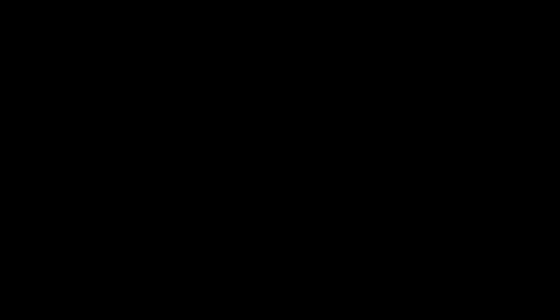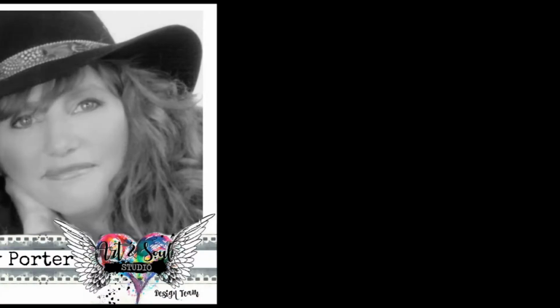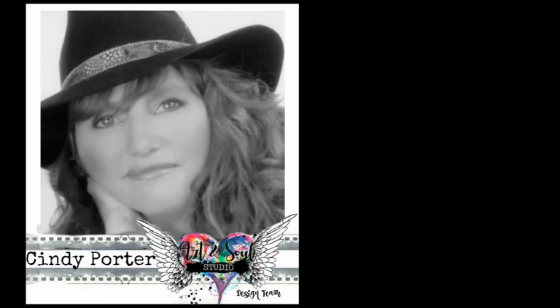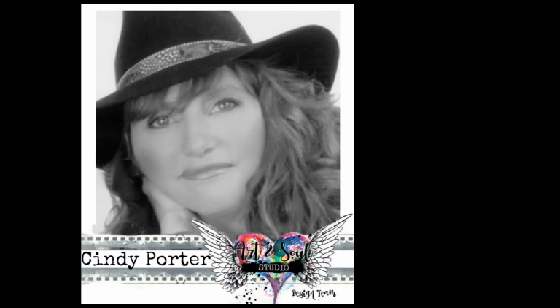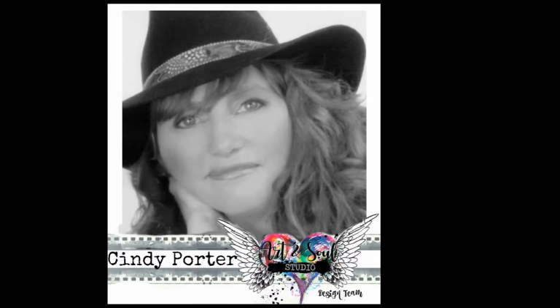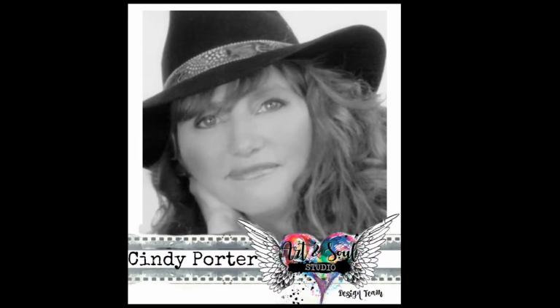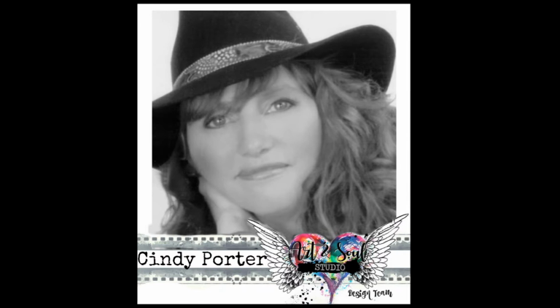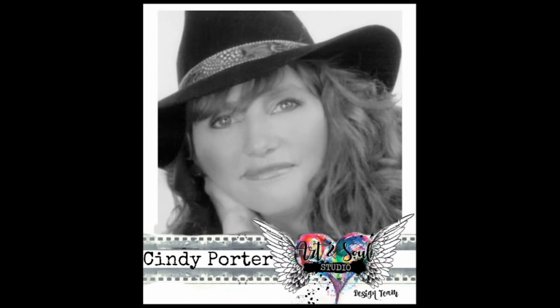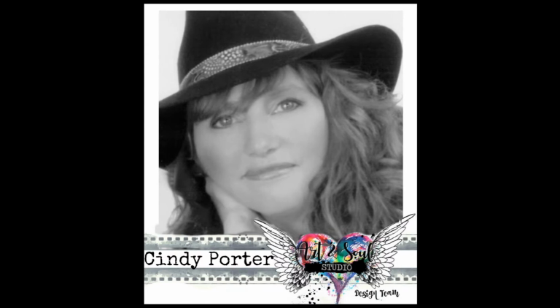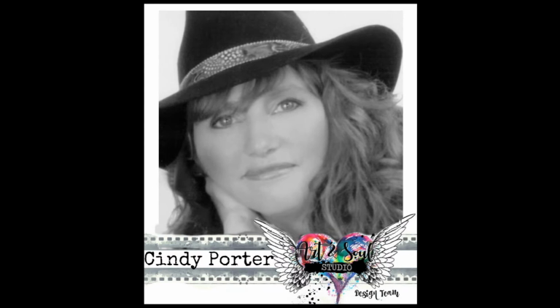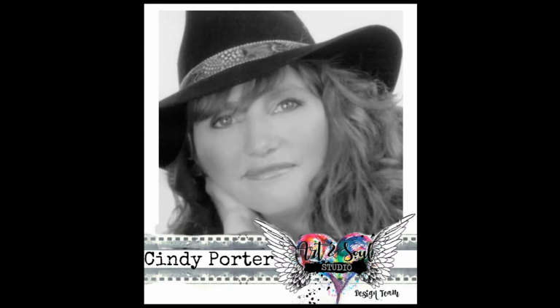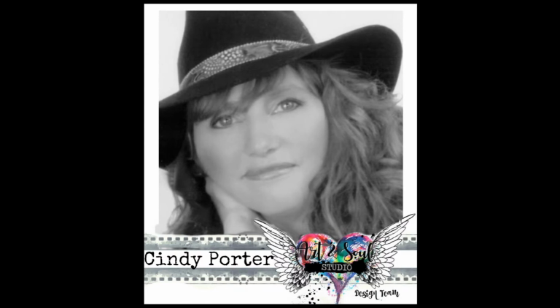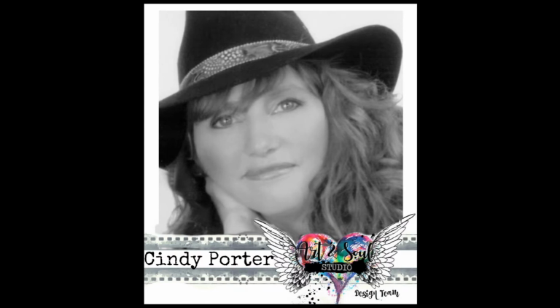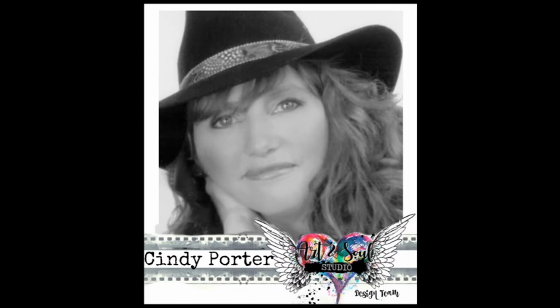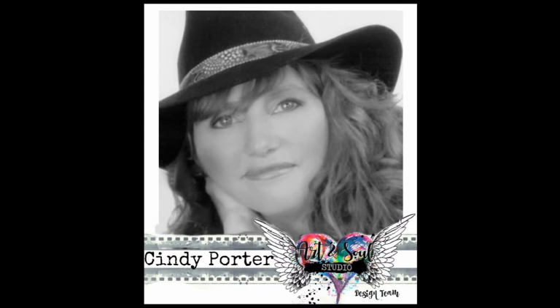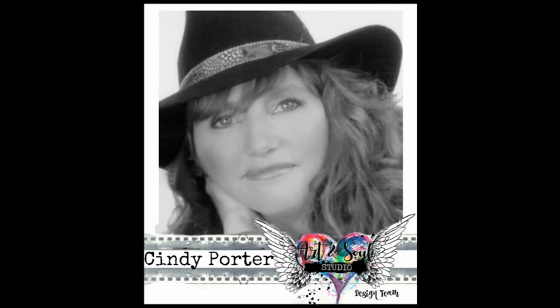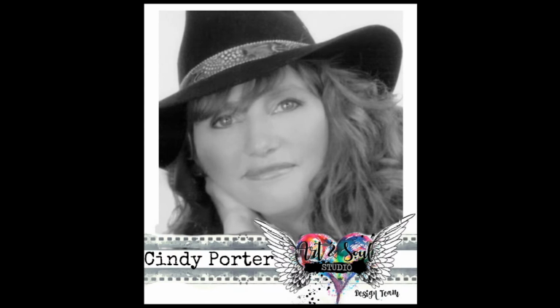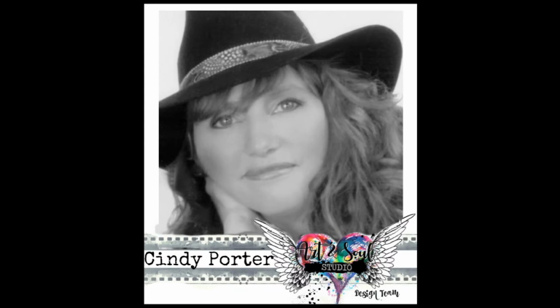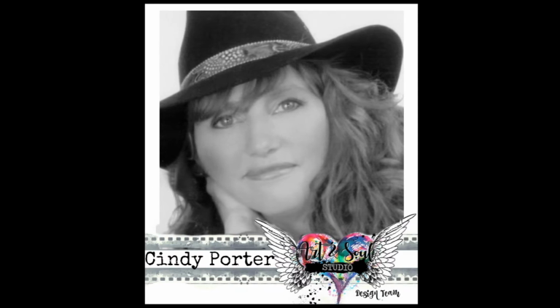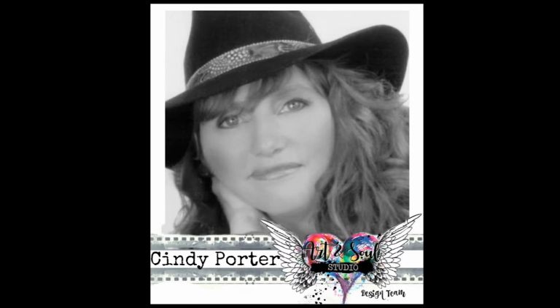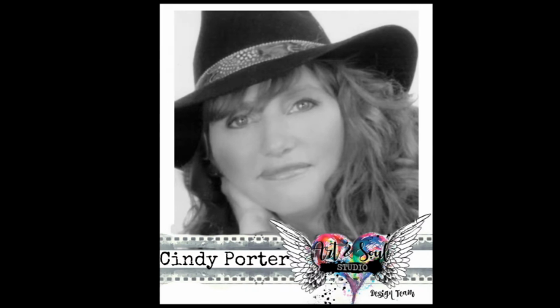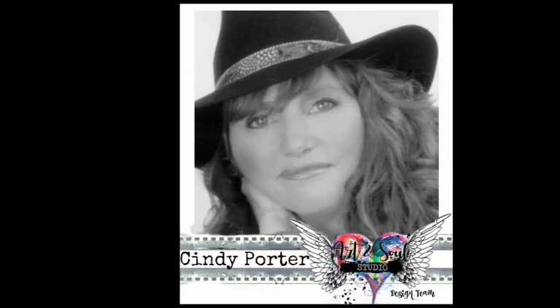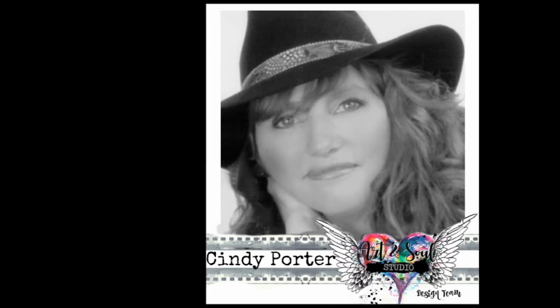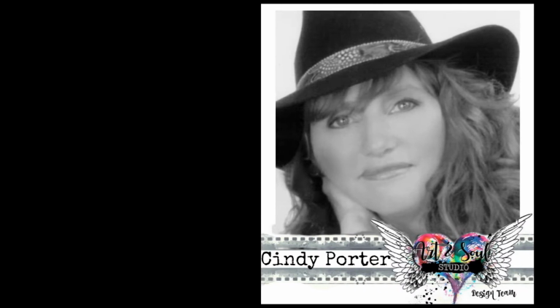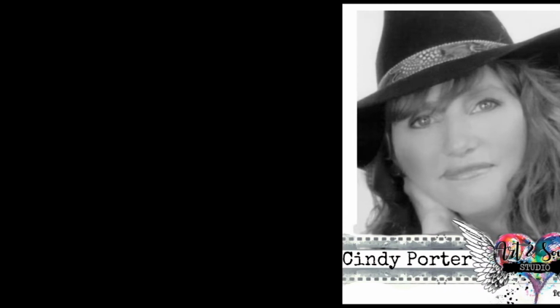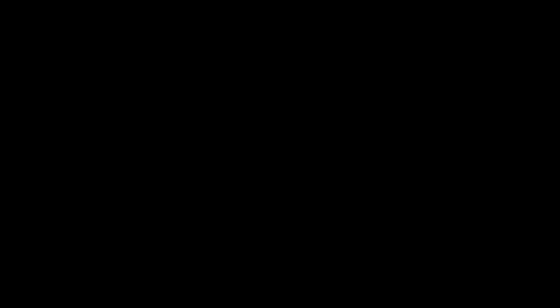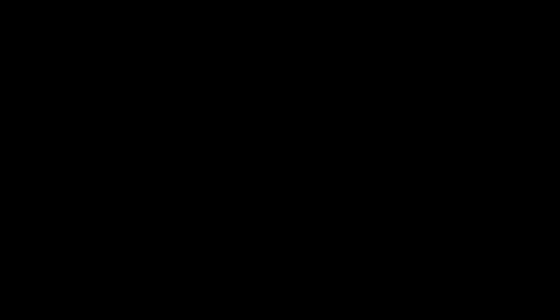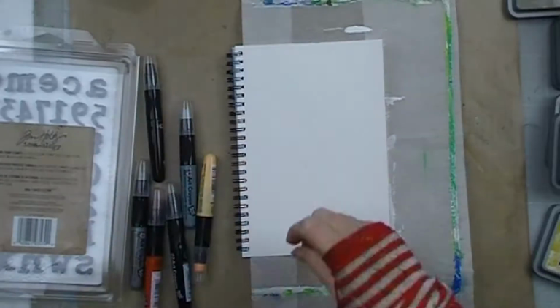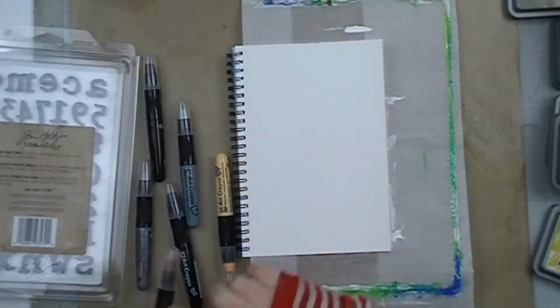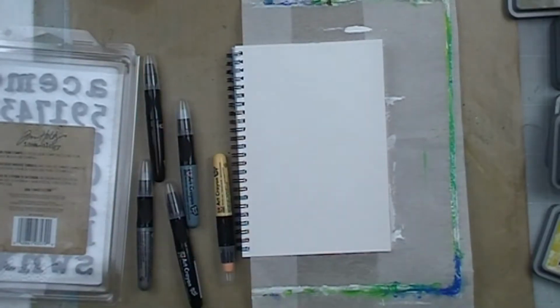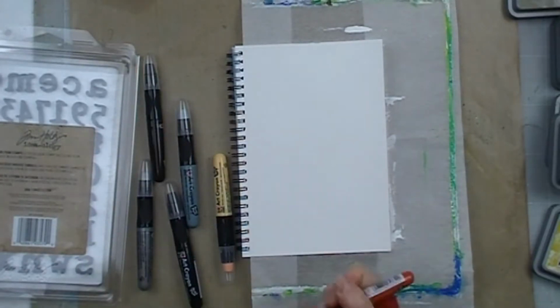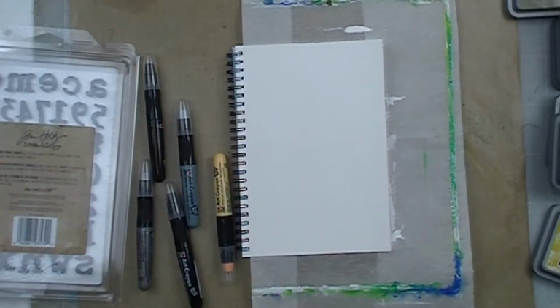Hi everyone, Cindy Porter here with a quick art journal page for Art and Soul Studio.